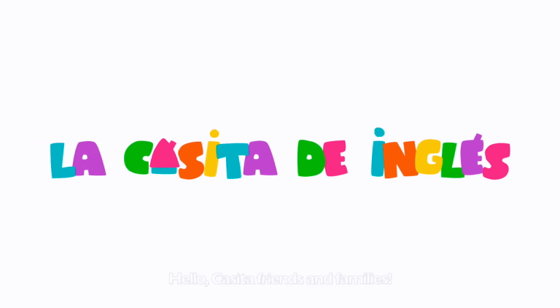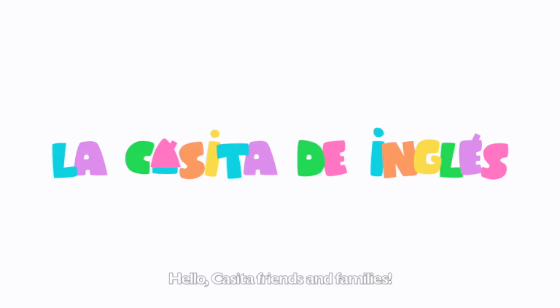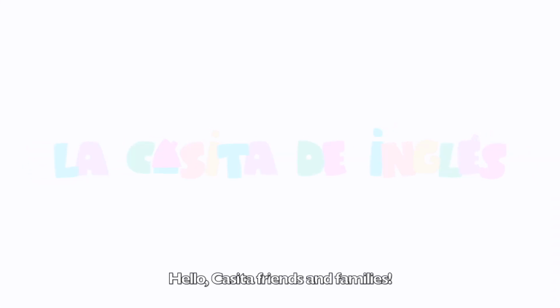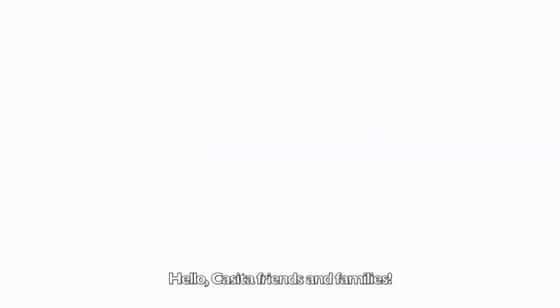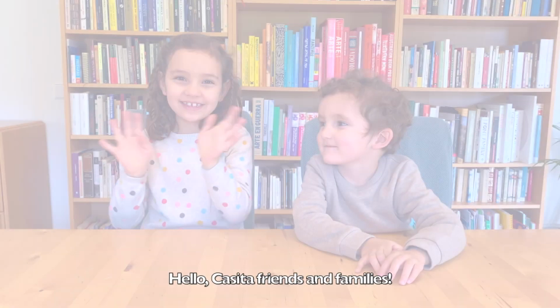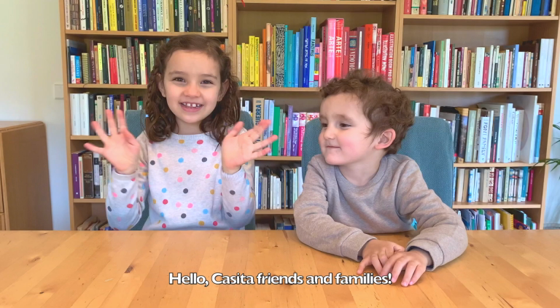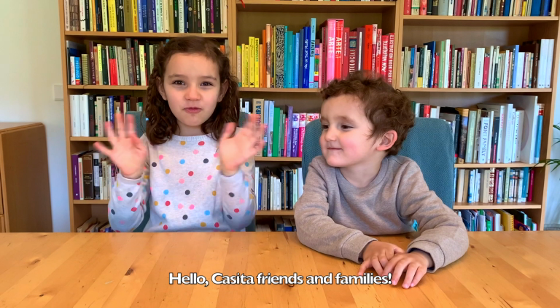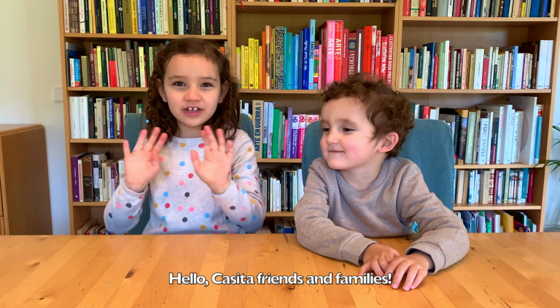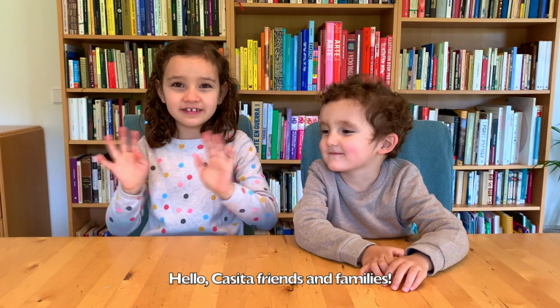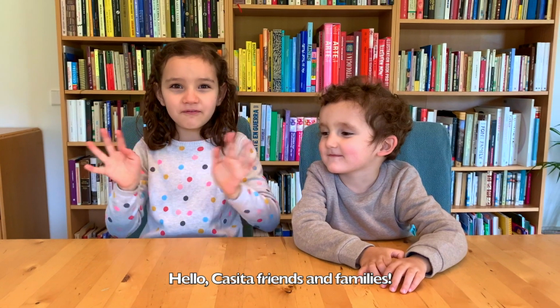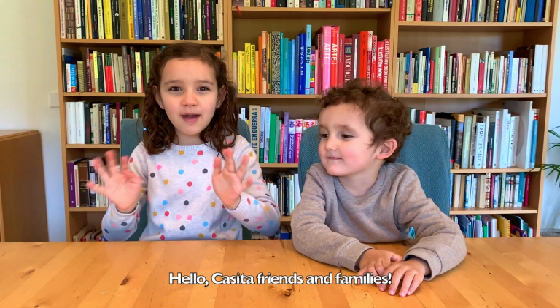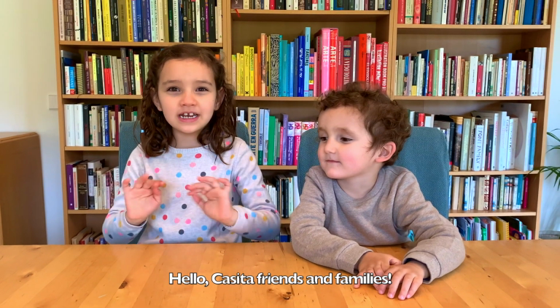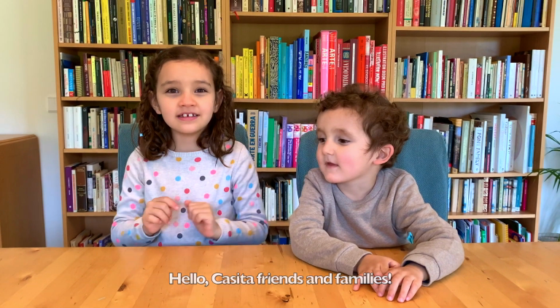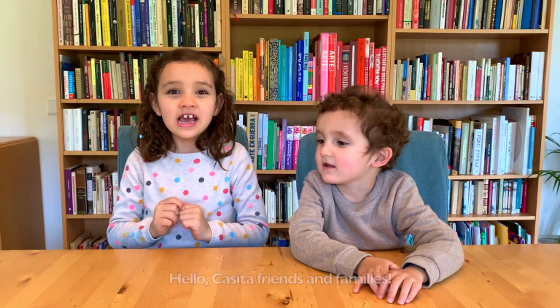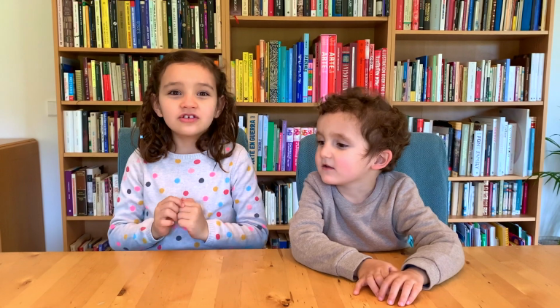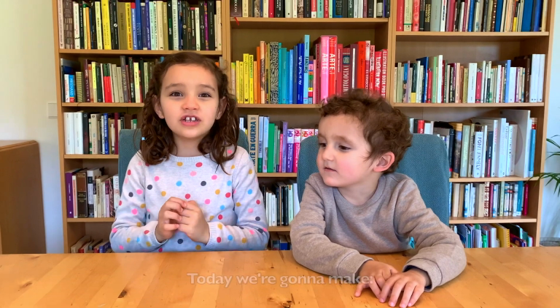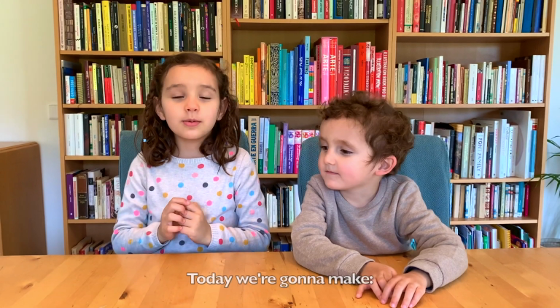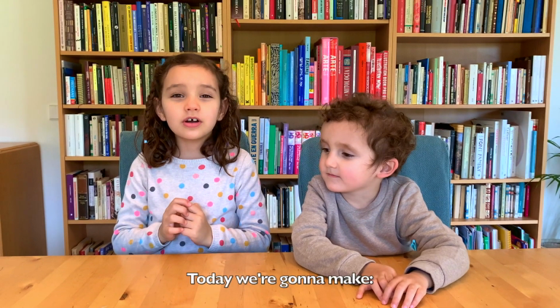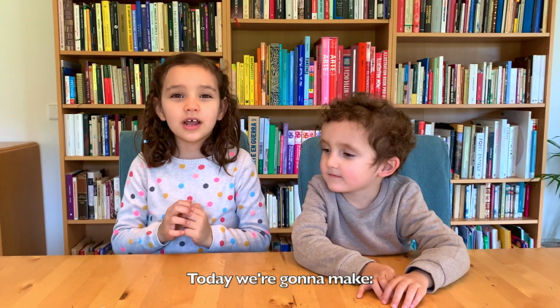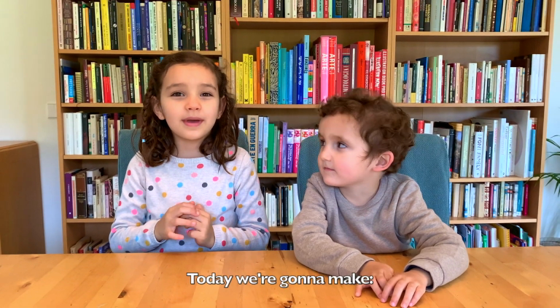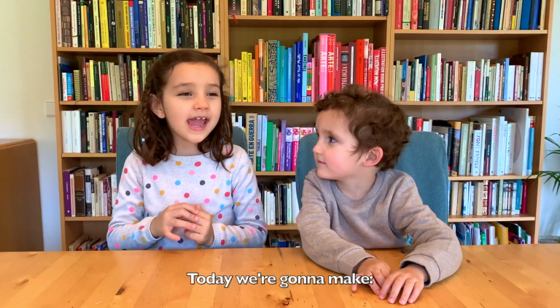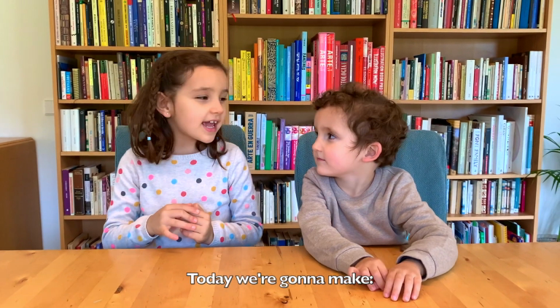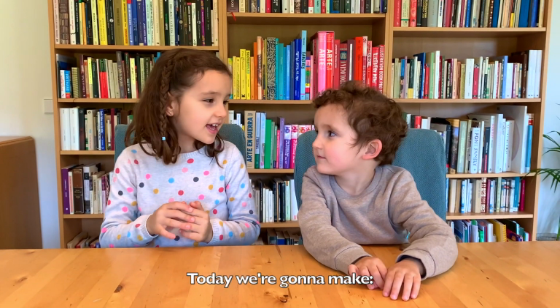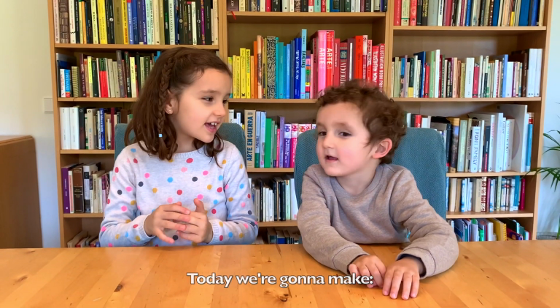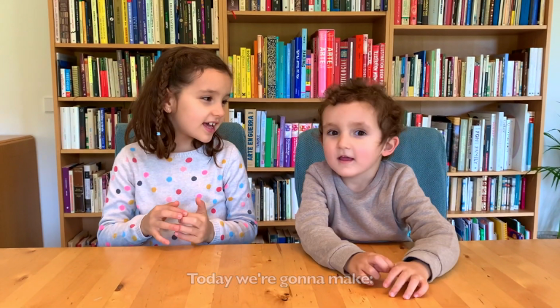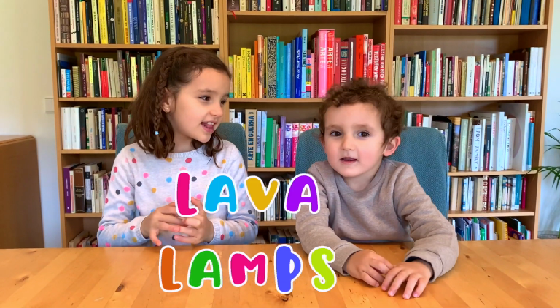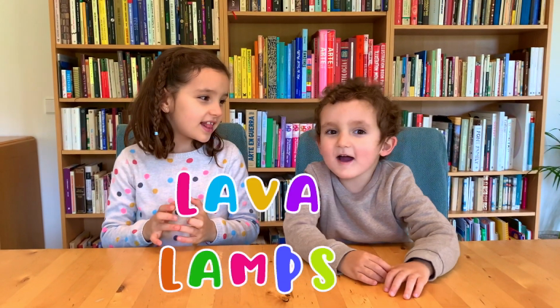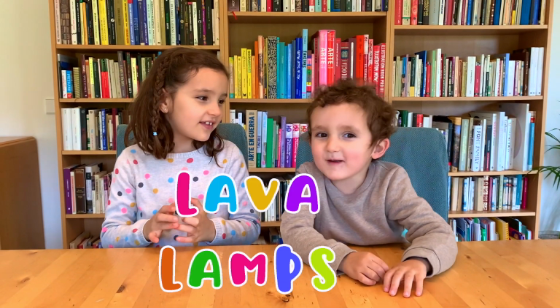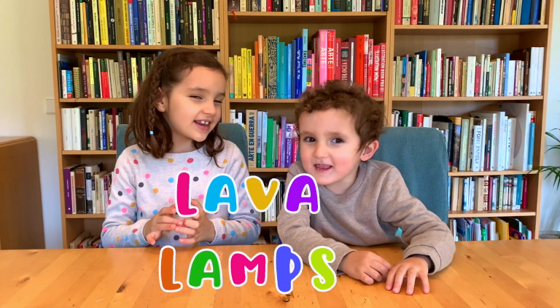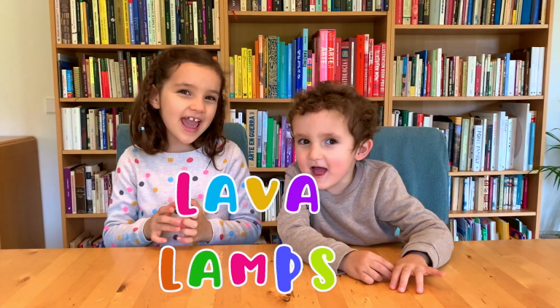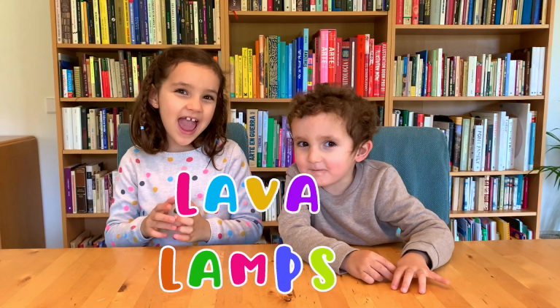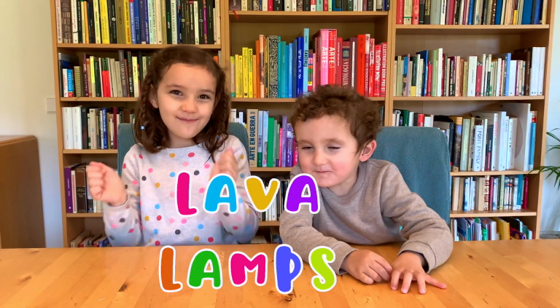Hello Casita friends and families. Today we're going to make lava lamps.